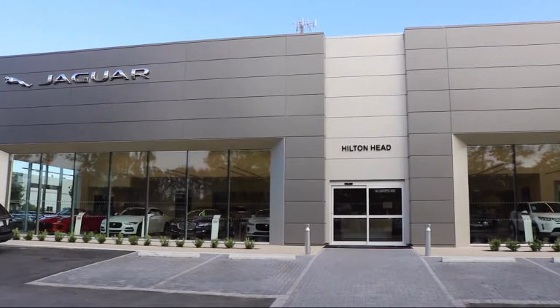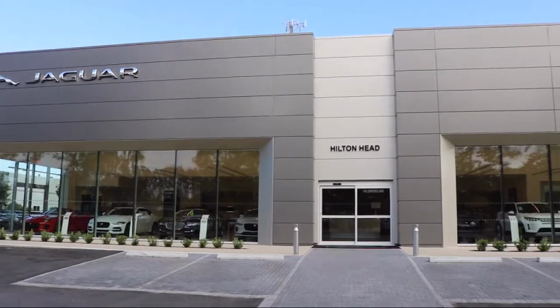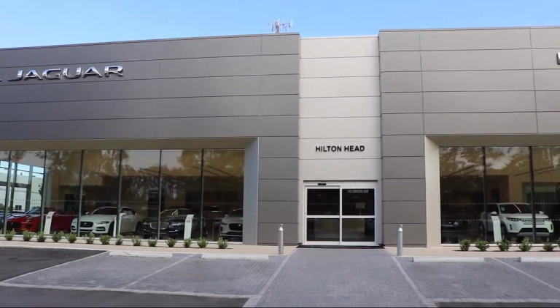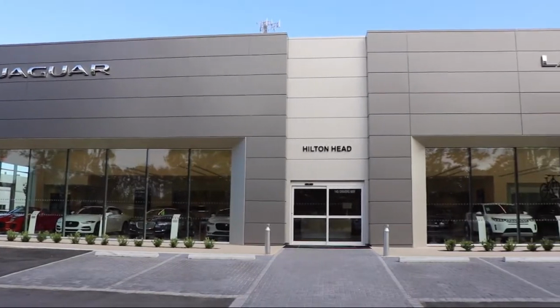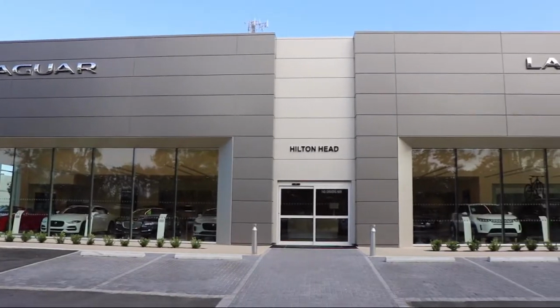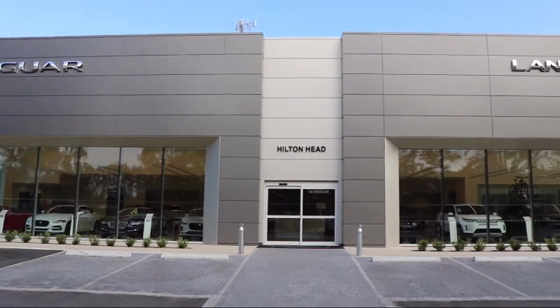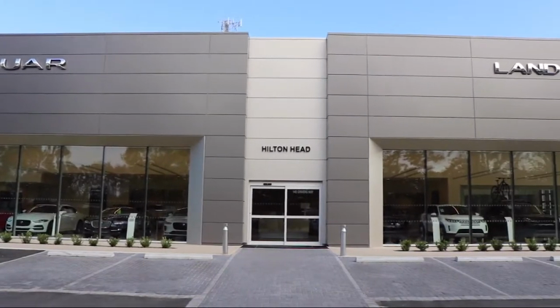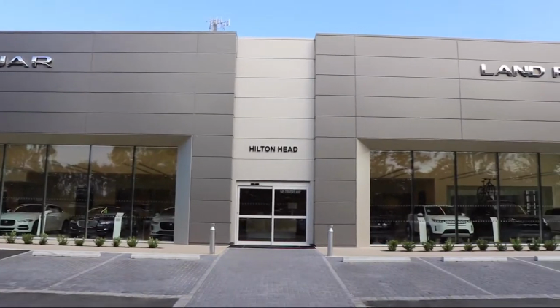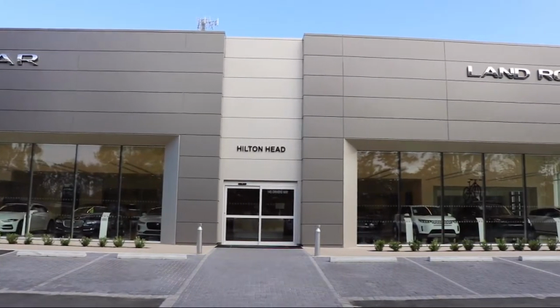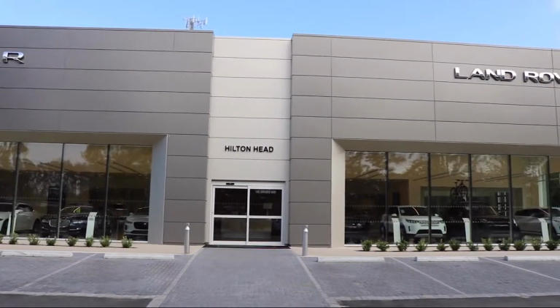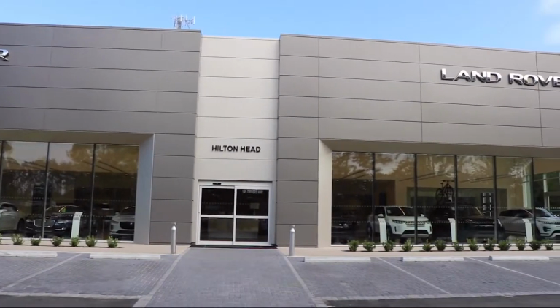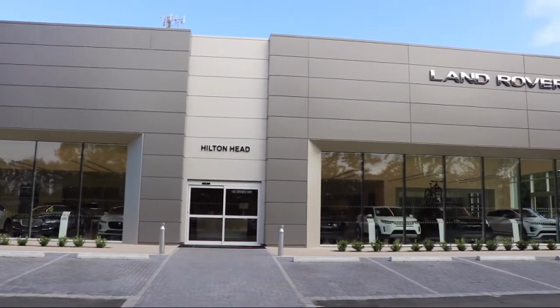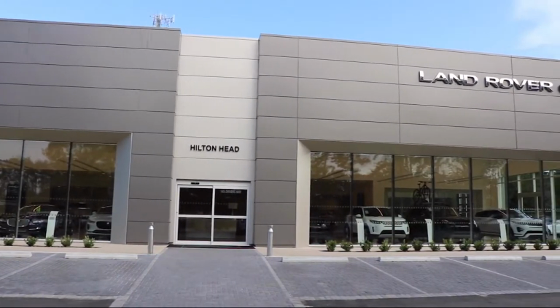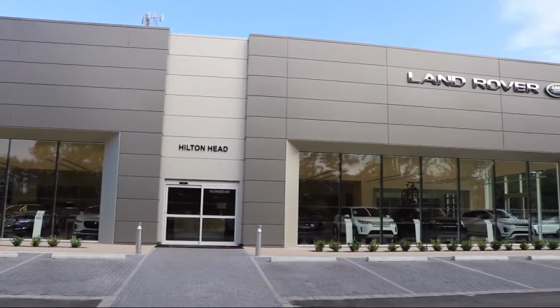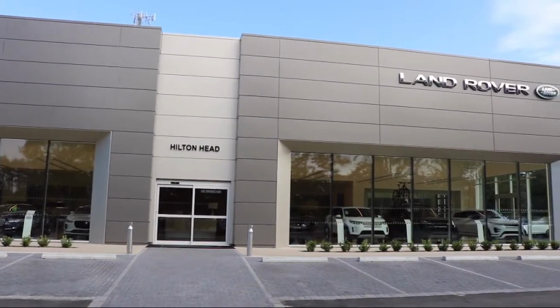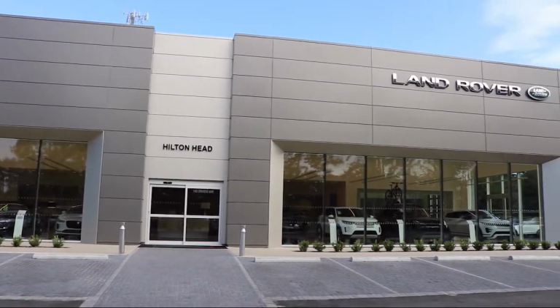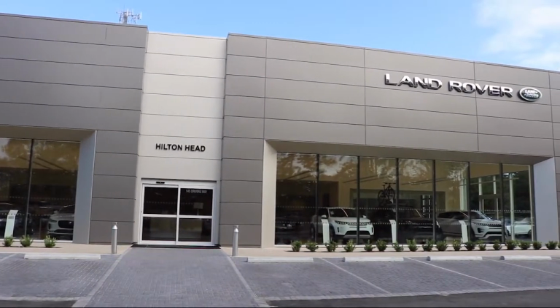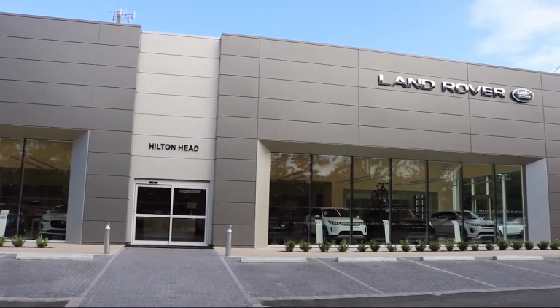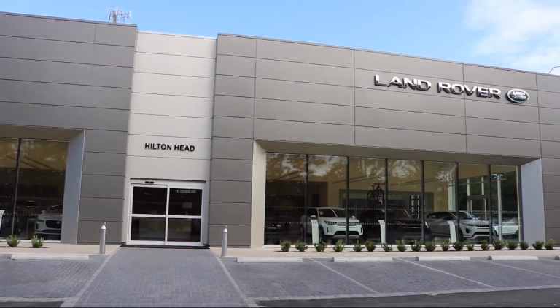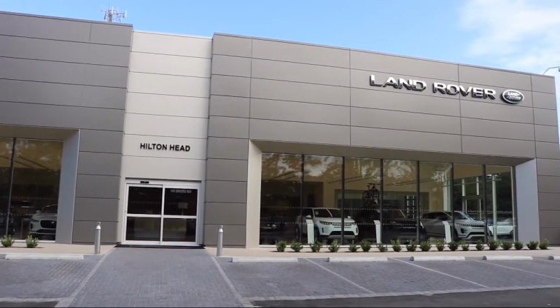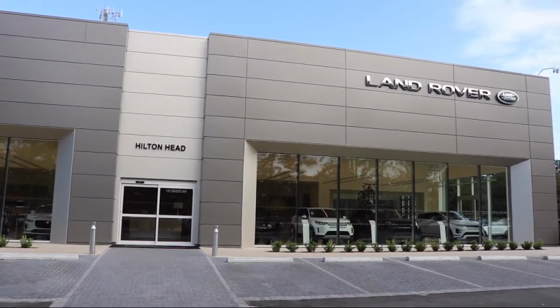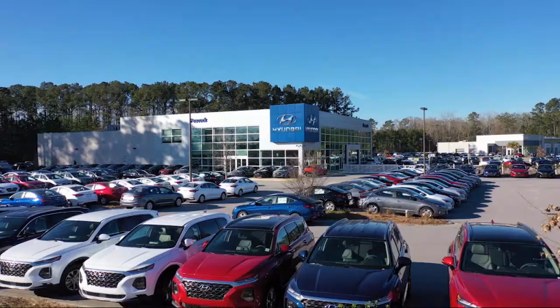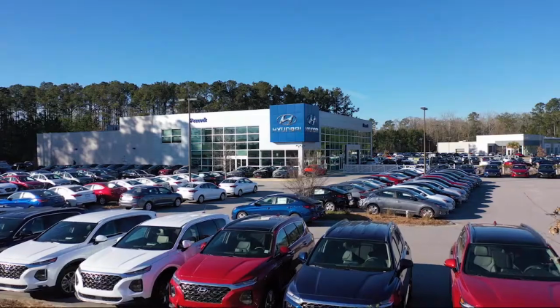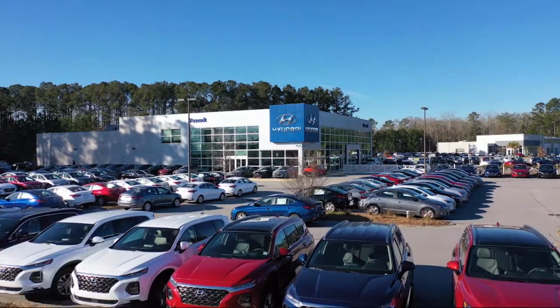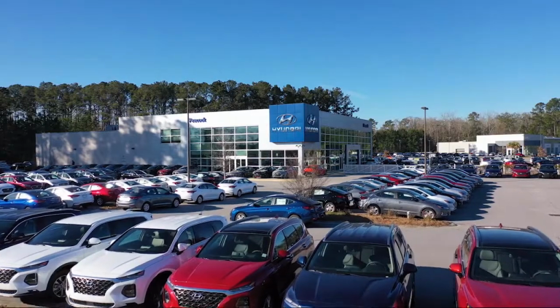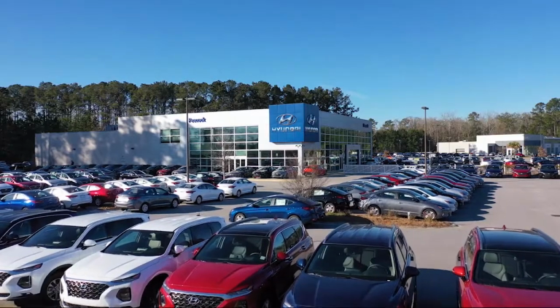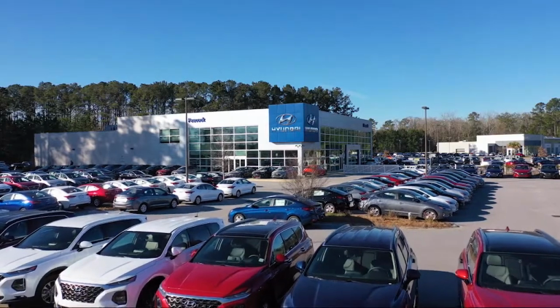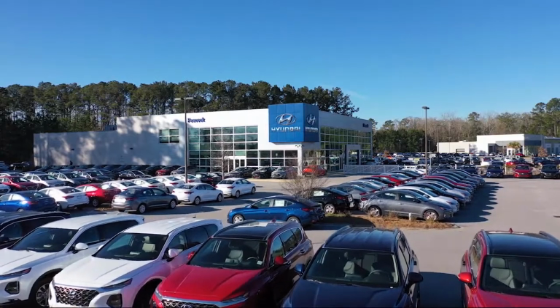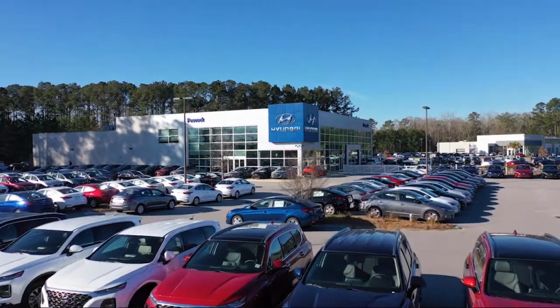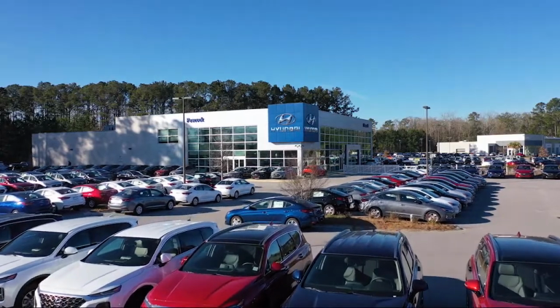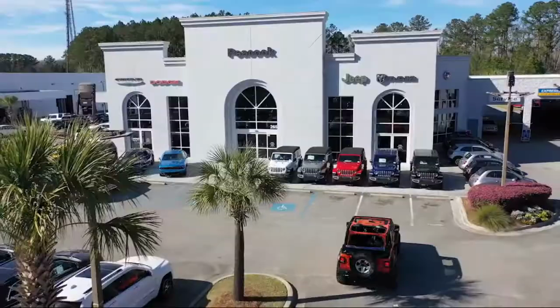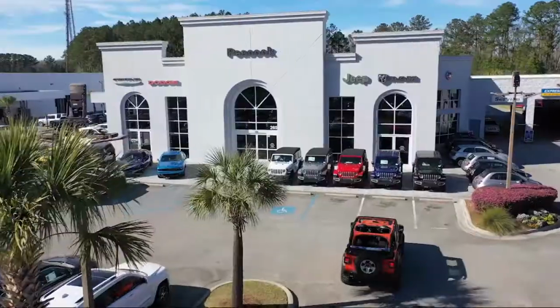We are located at 5001 U.S. 278 in Hardyville.